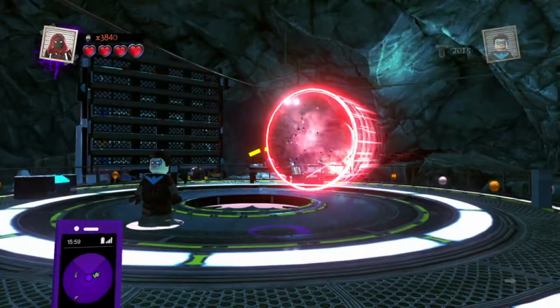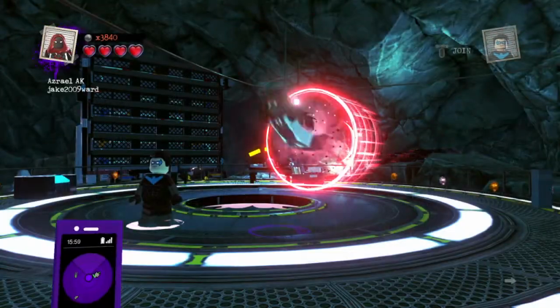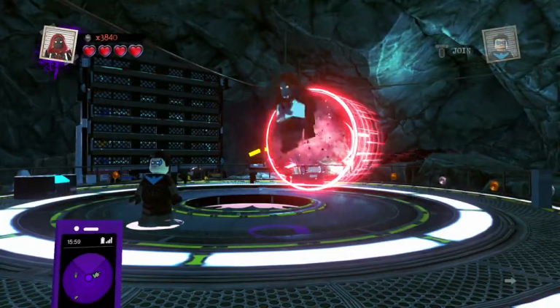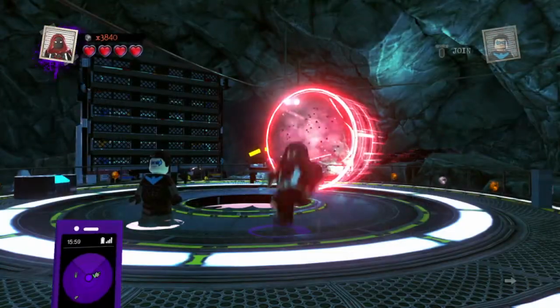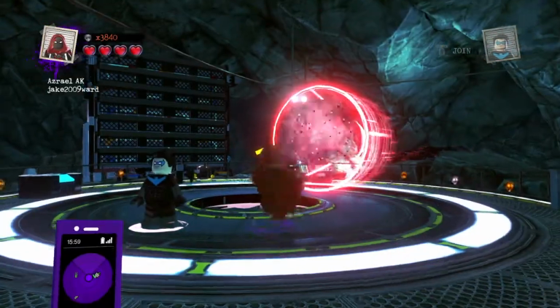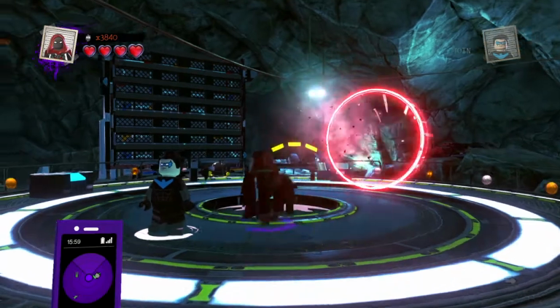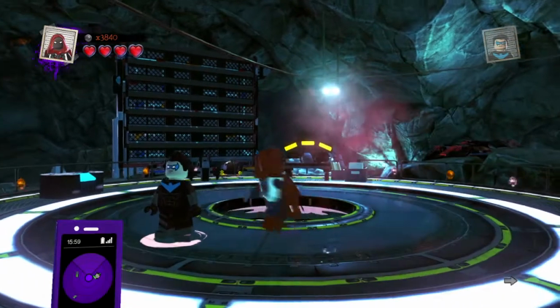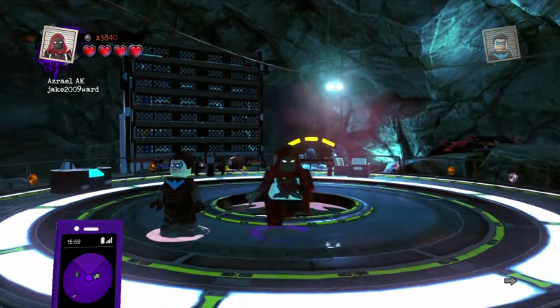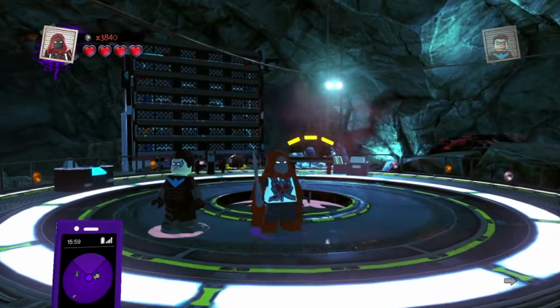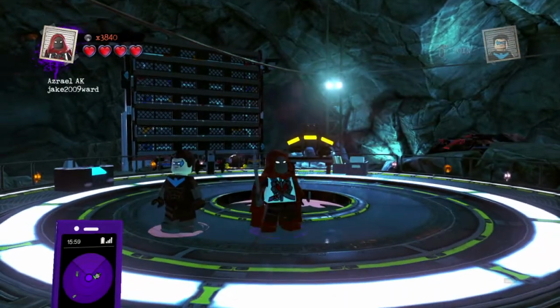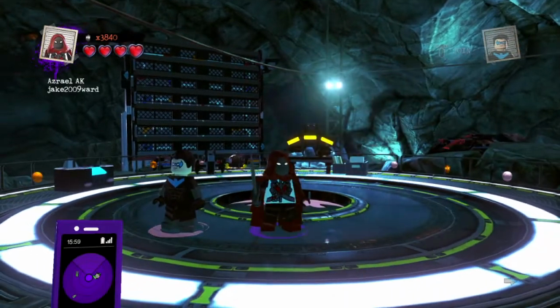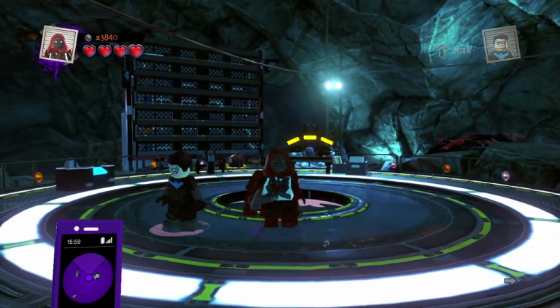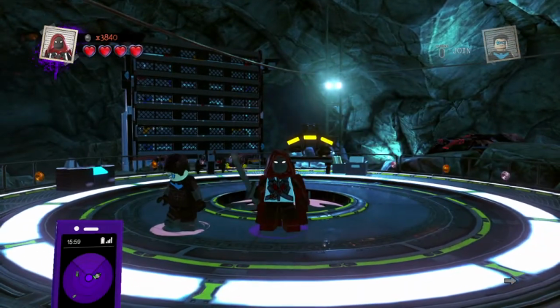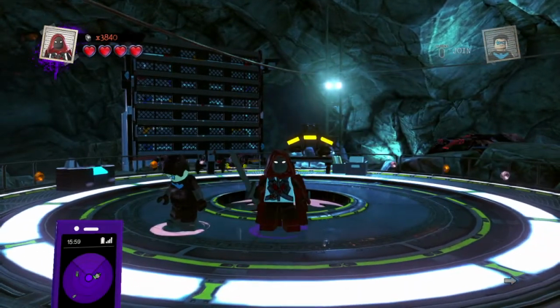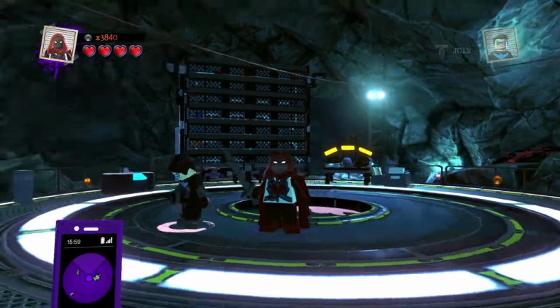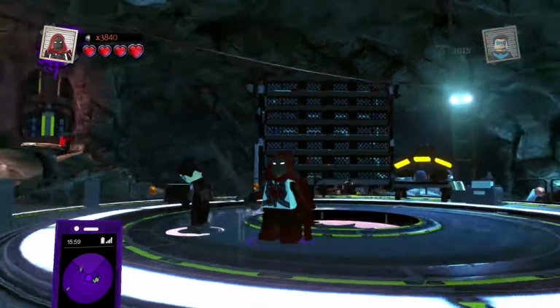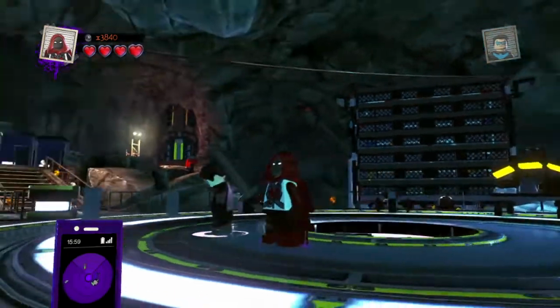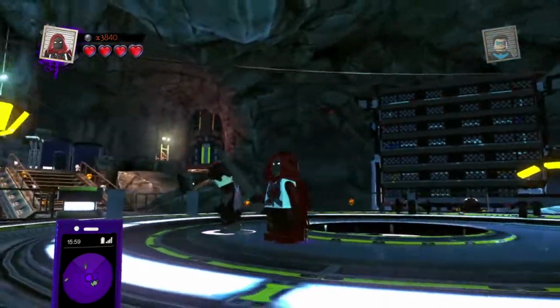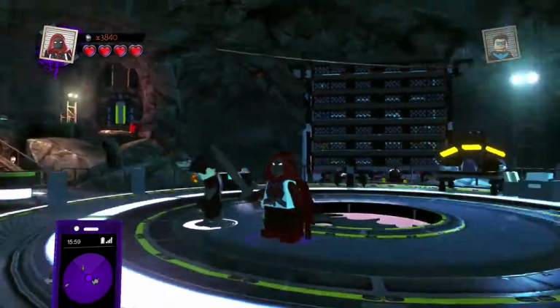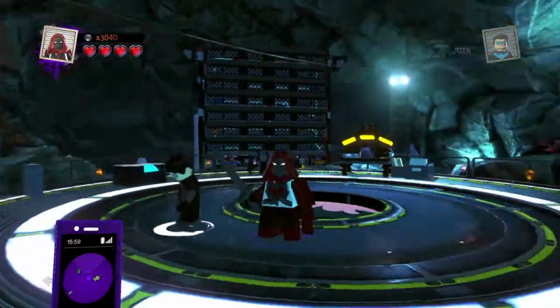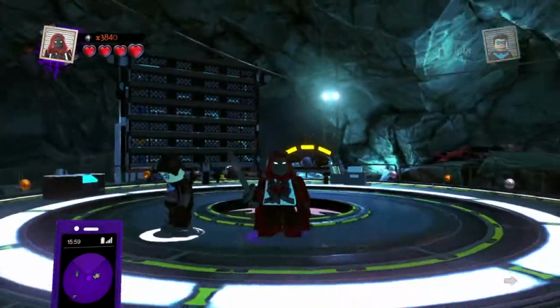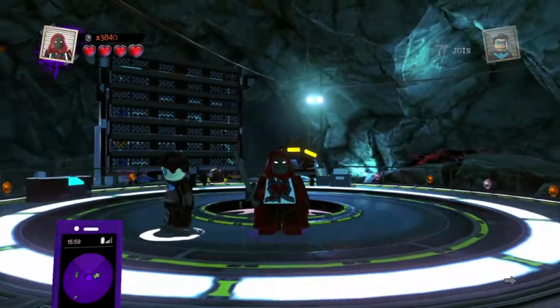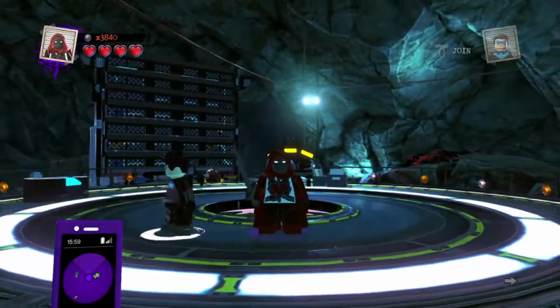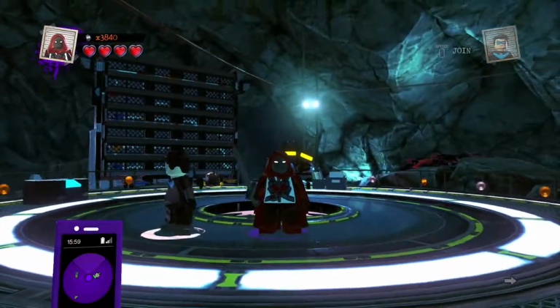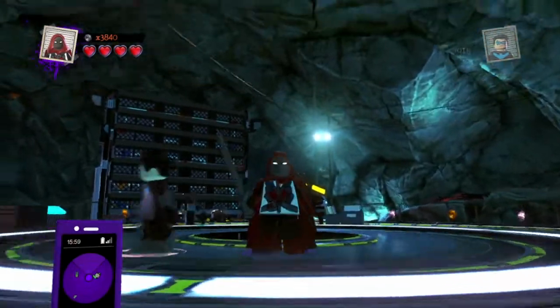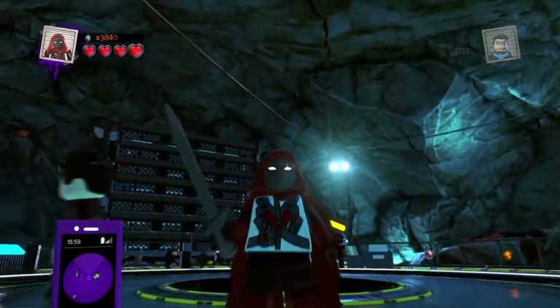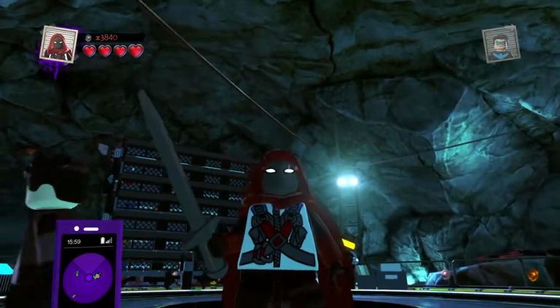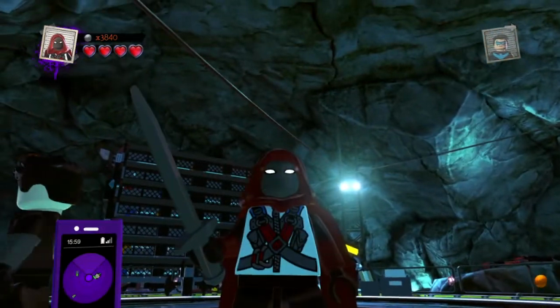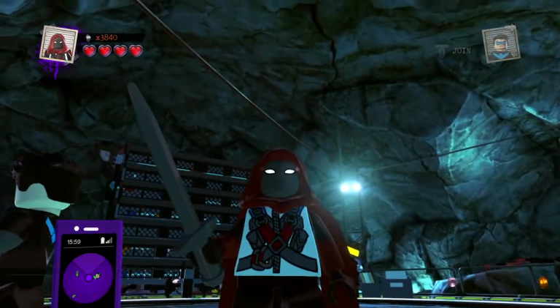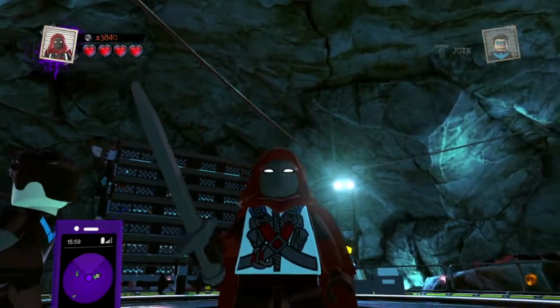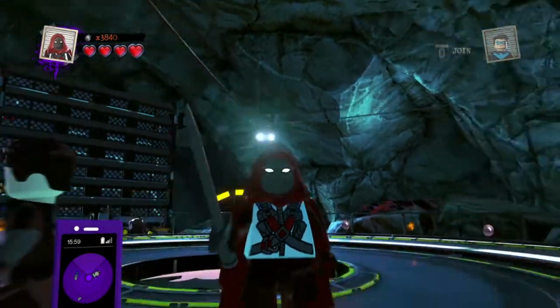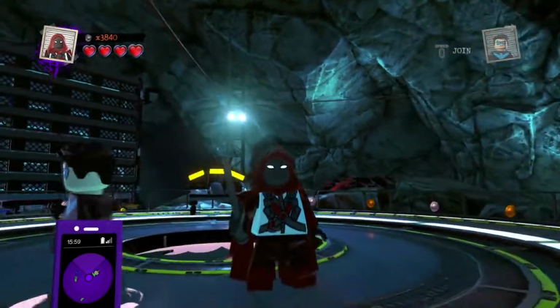Asriel is basically the exact same as last time, except his torso is white.